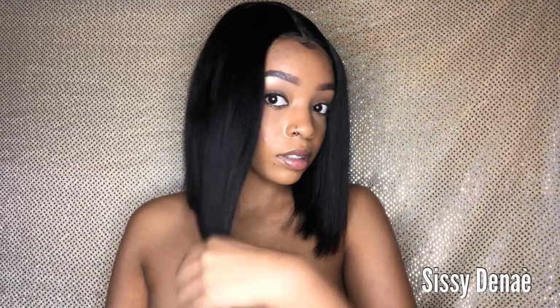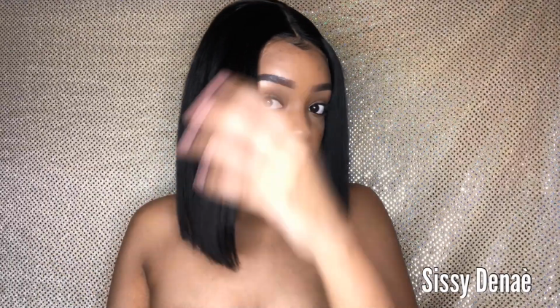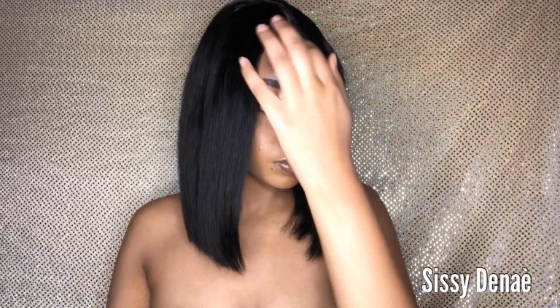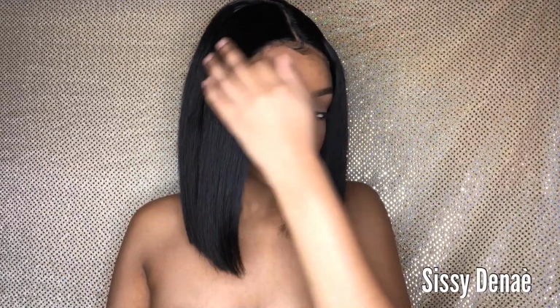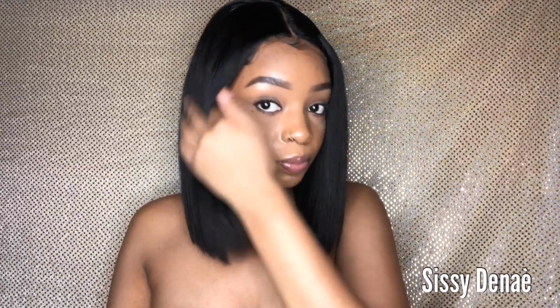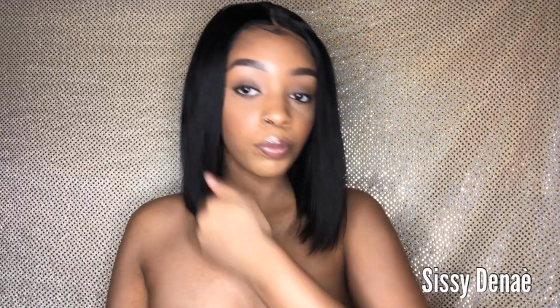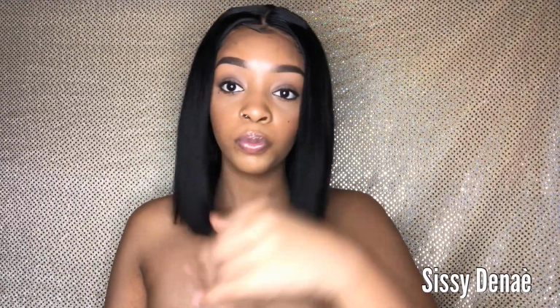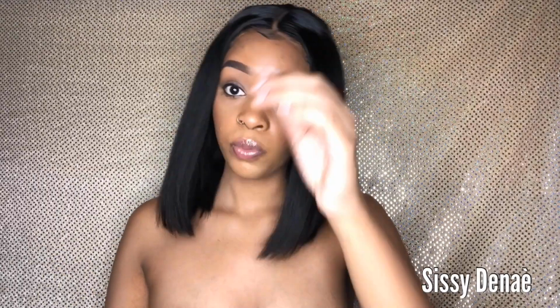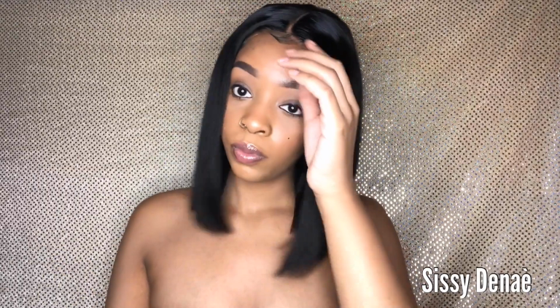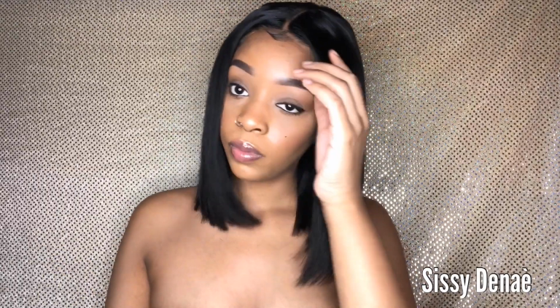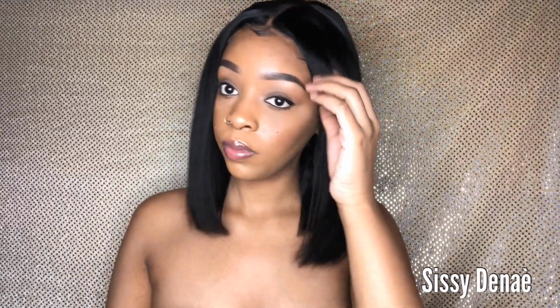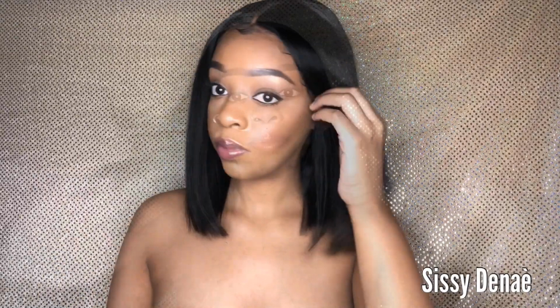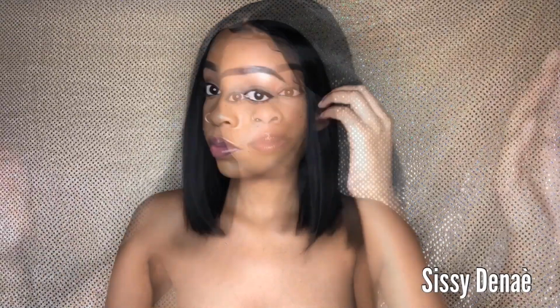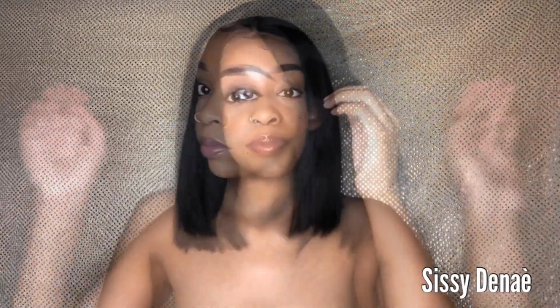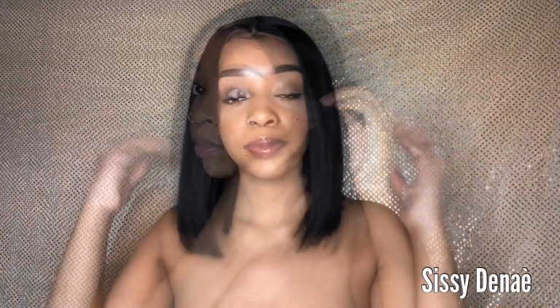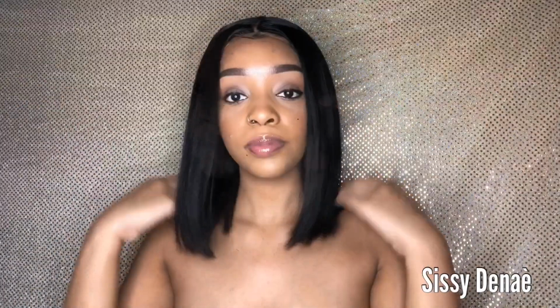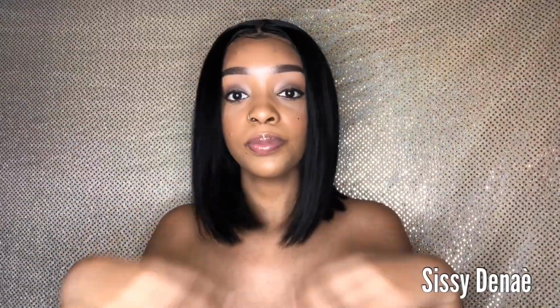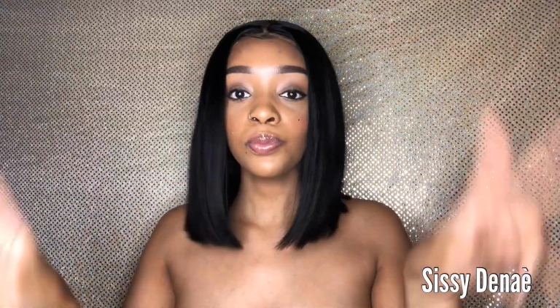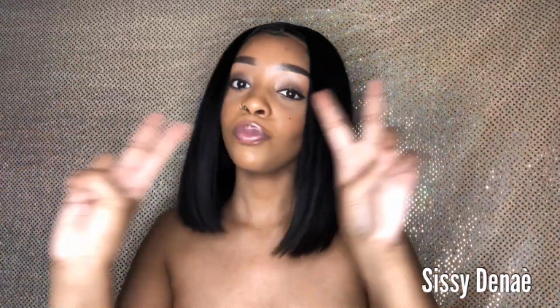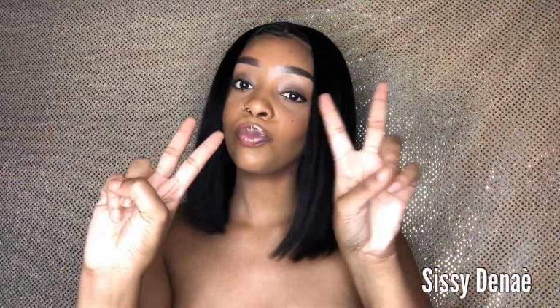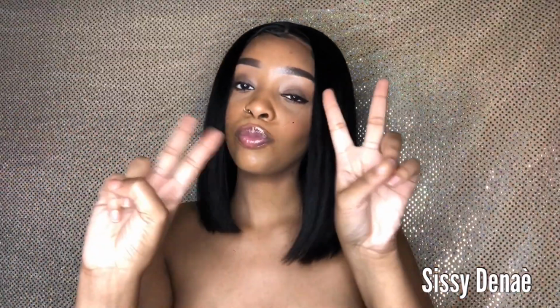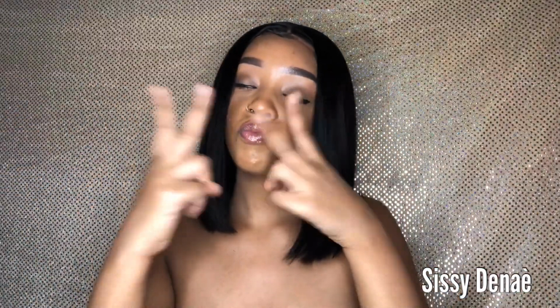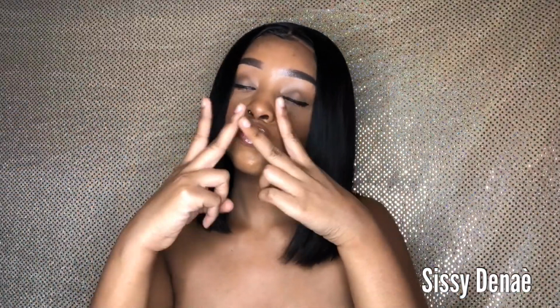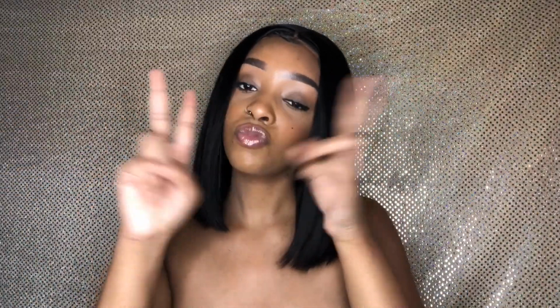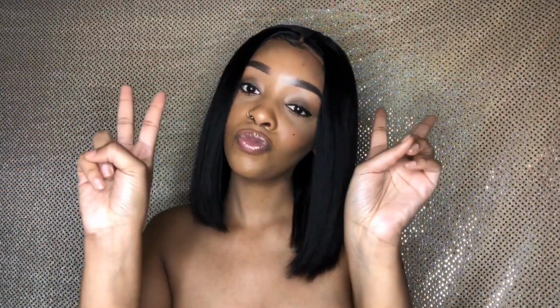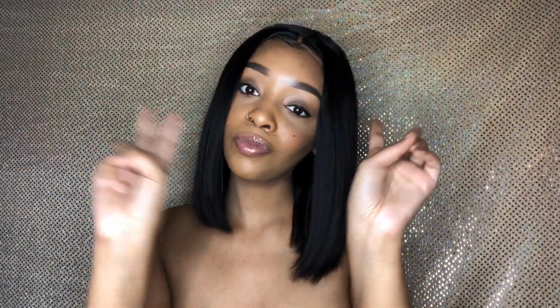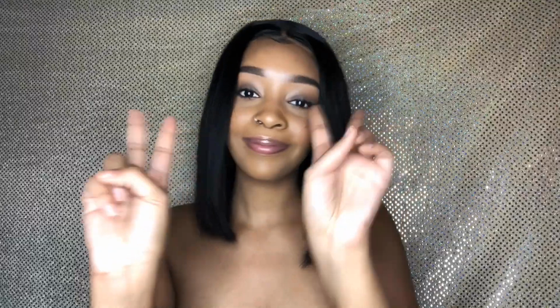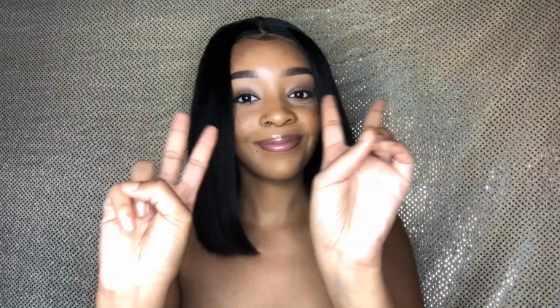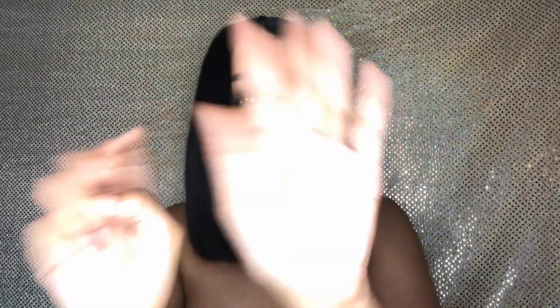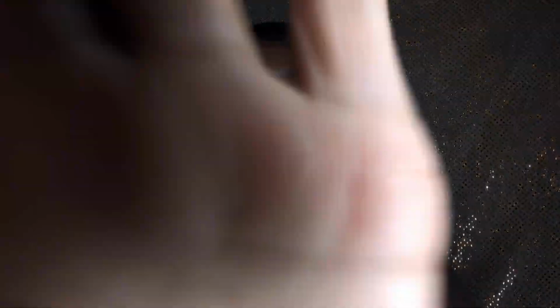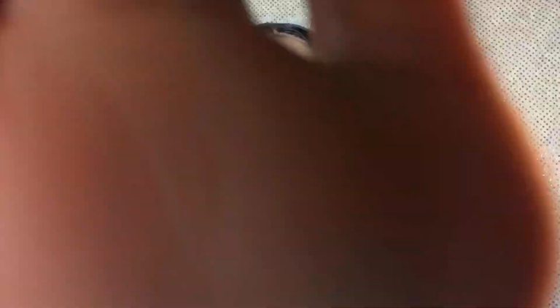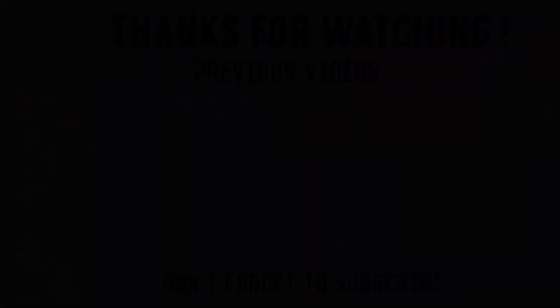As always, the details will be listed down below in the description box. Thanks for watching. Bye.